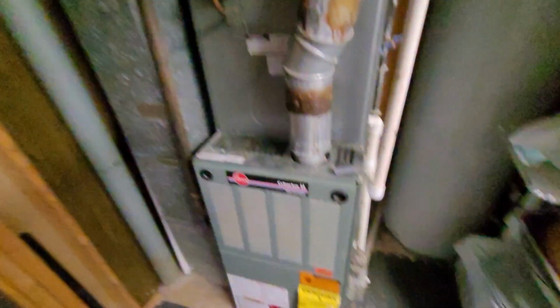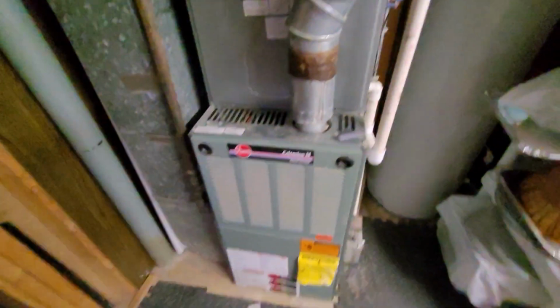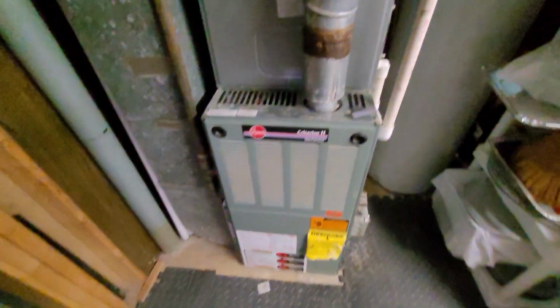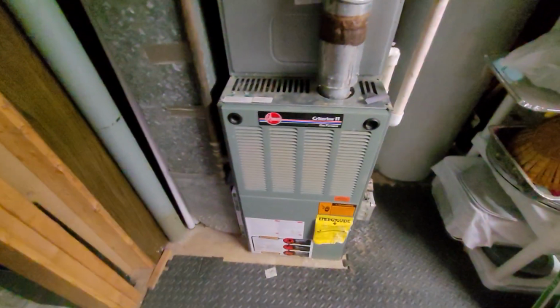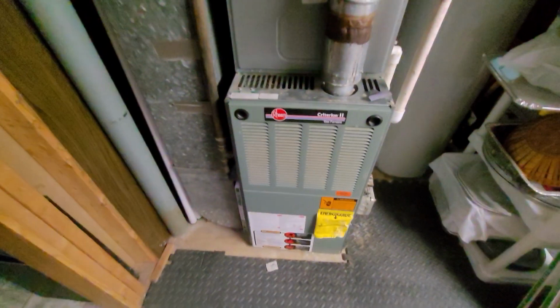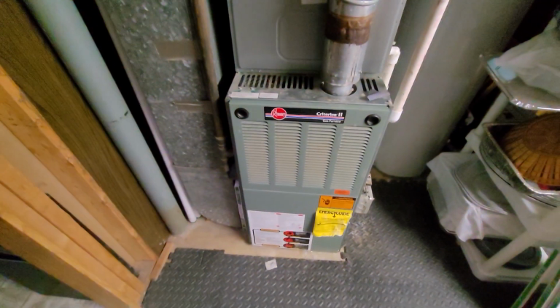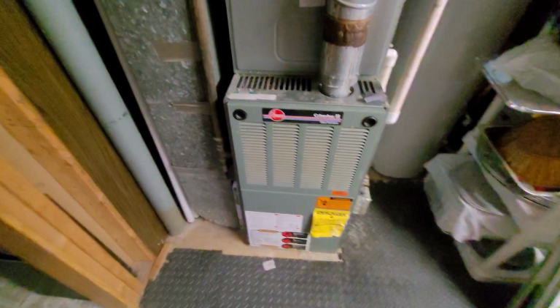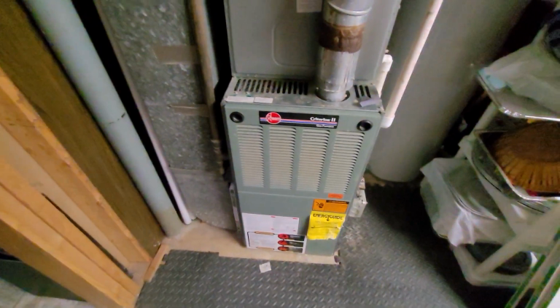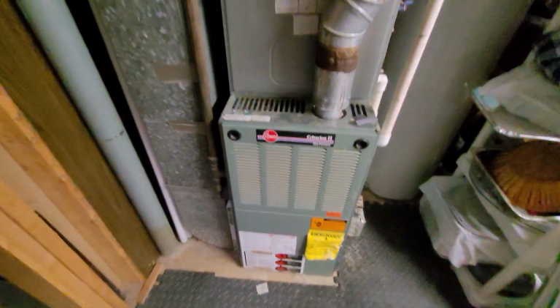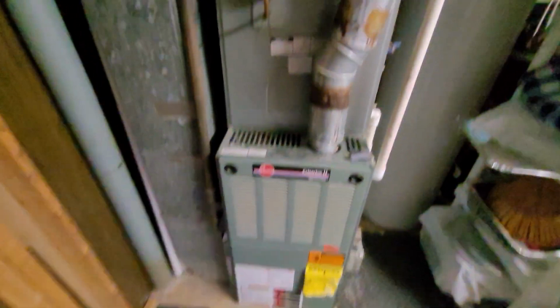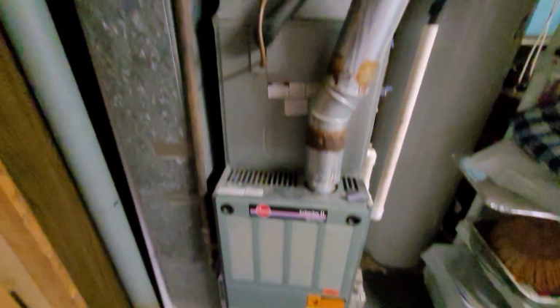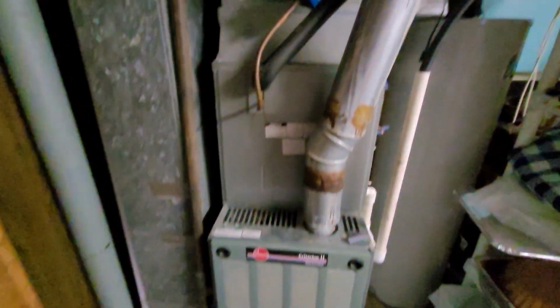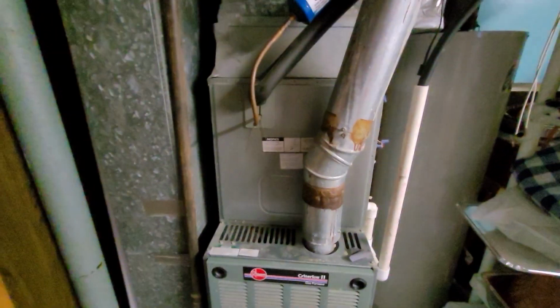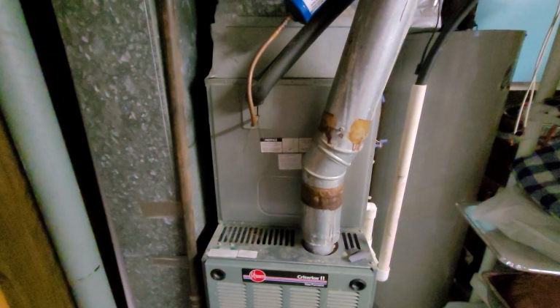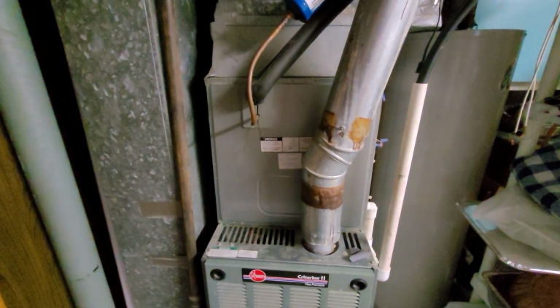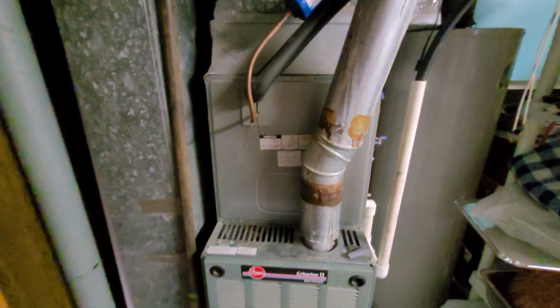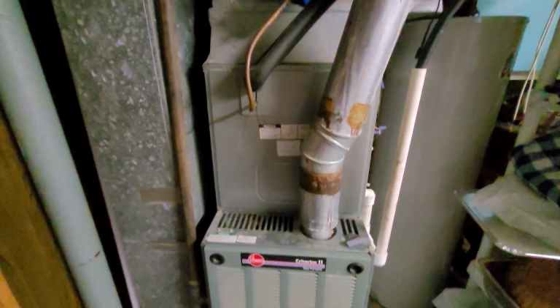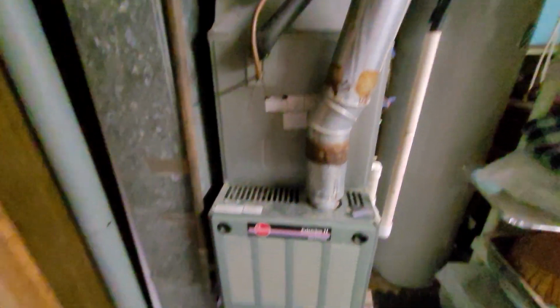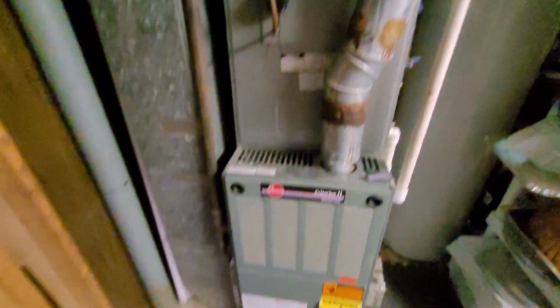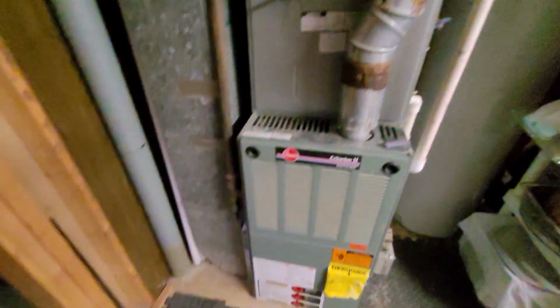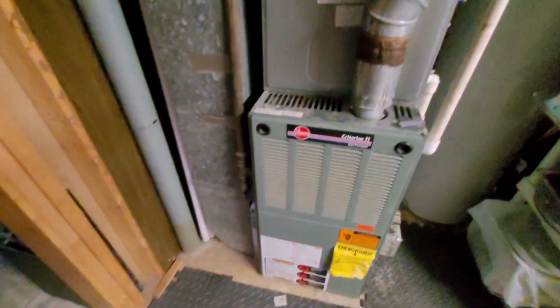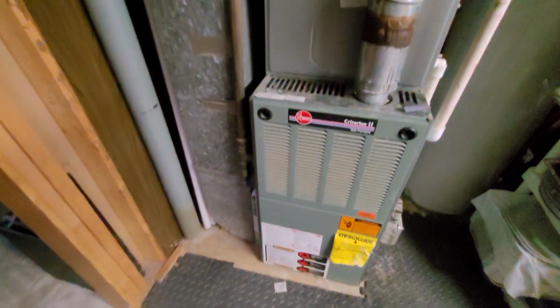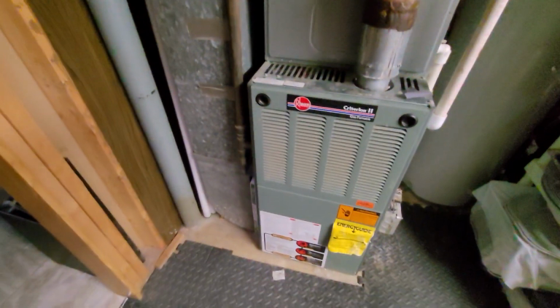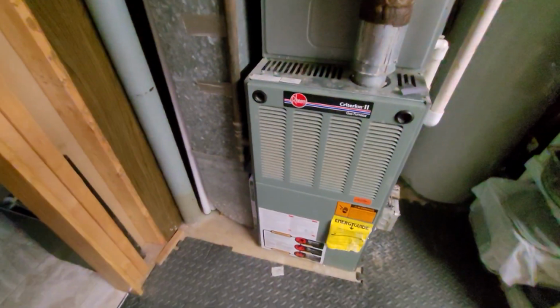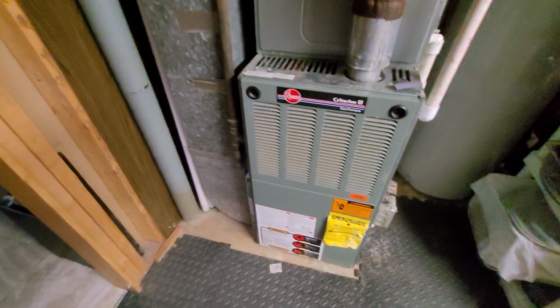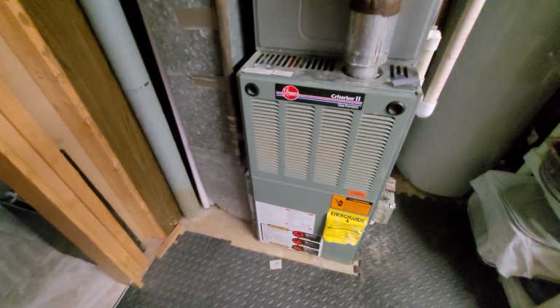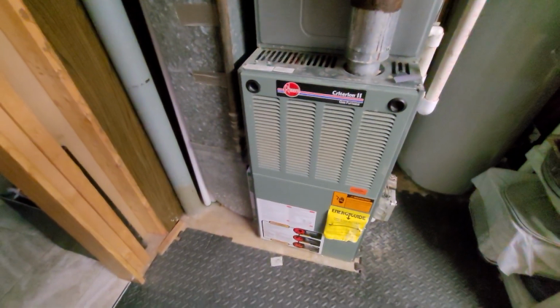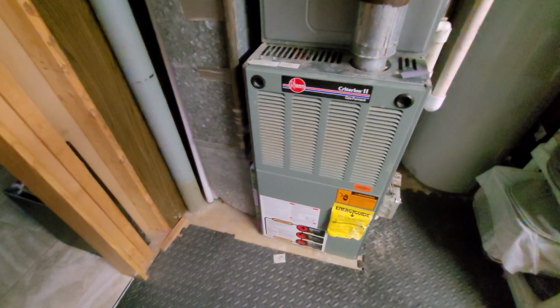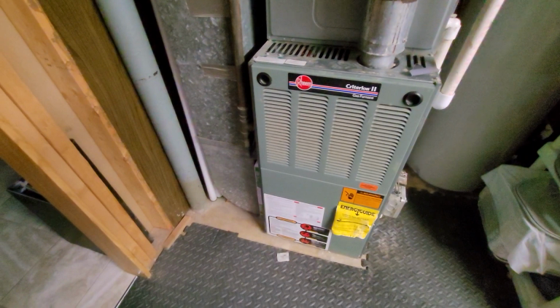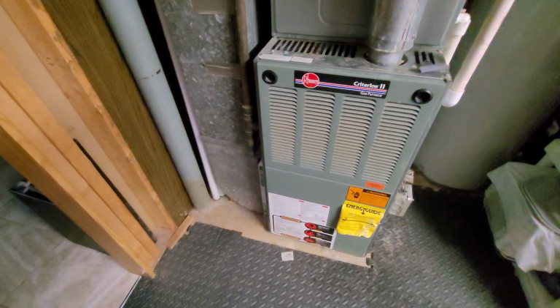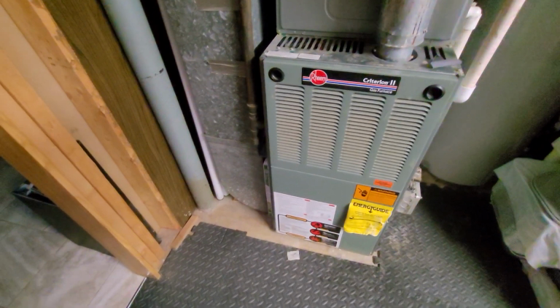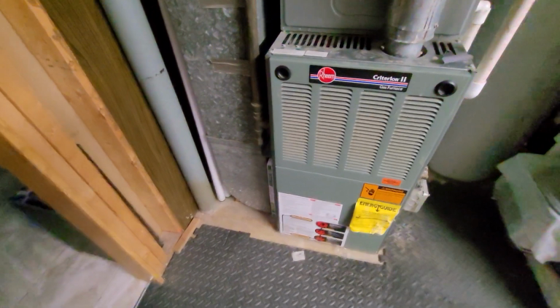100,000 BTUs, 3-ton coil, 16x25 by 1 filter.